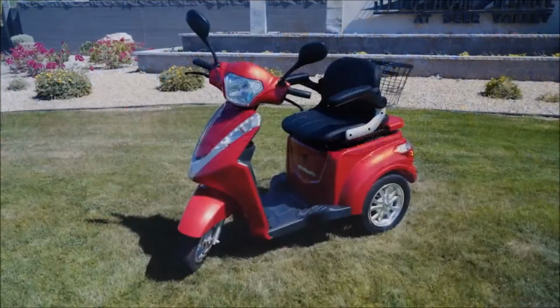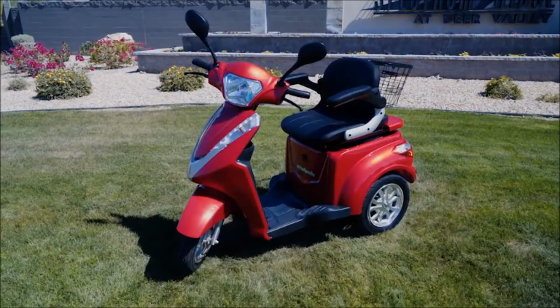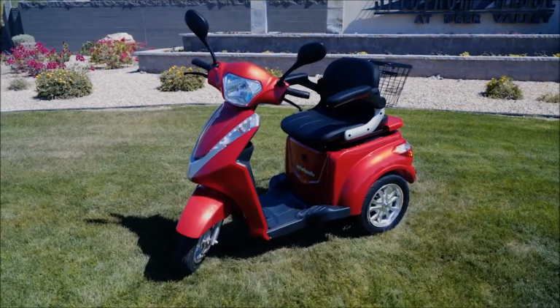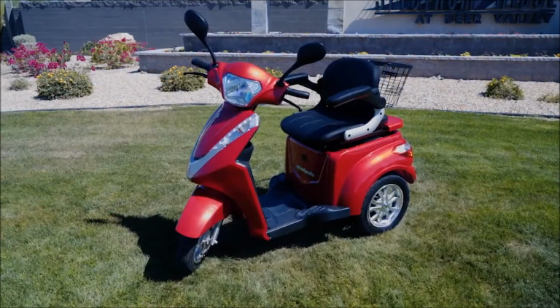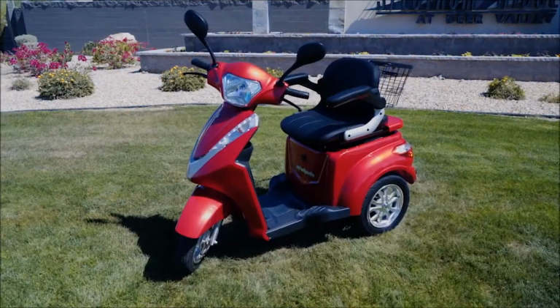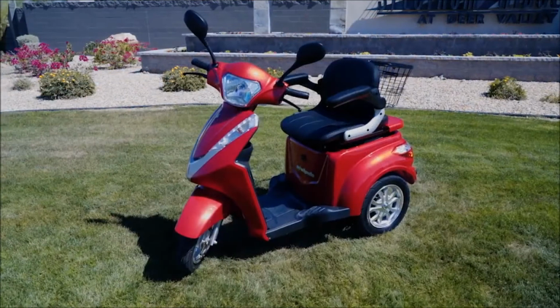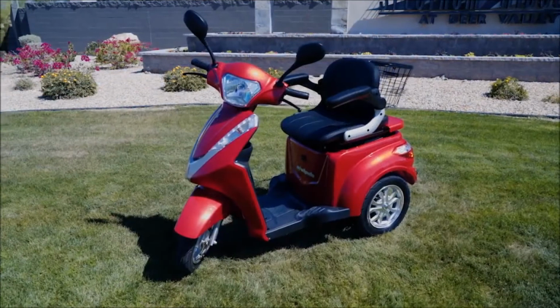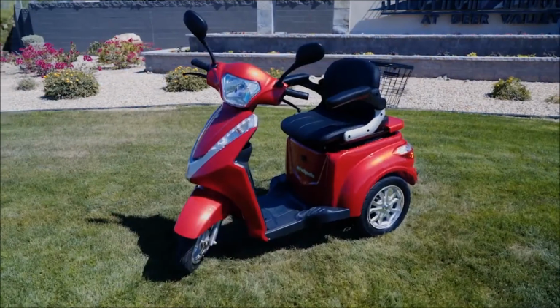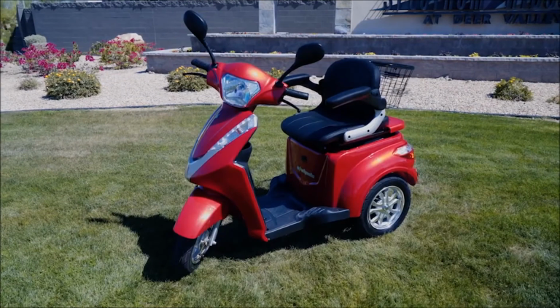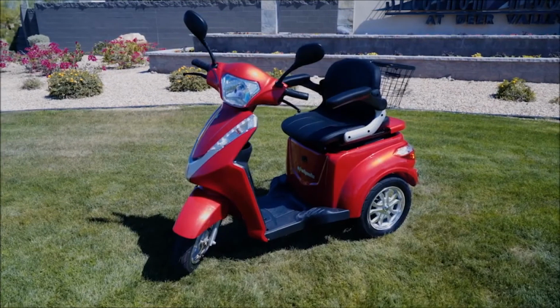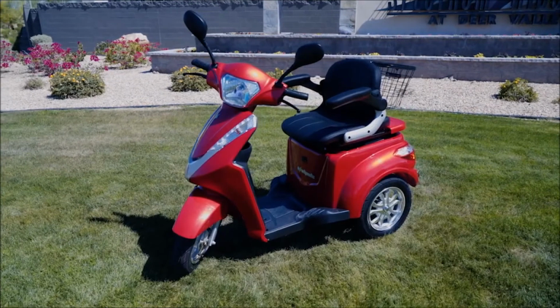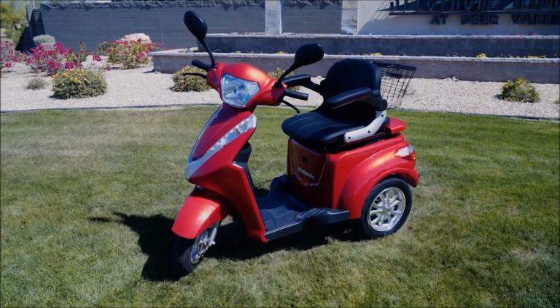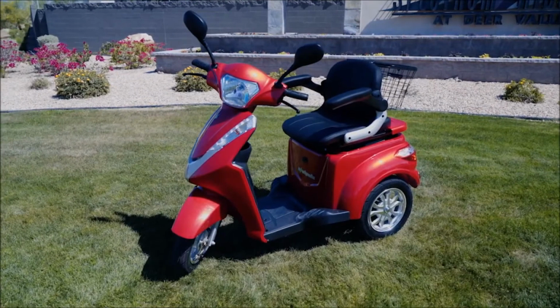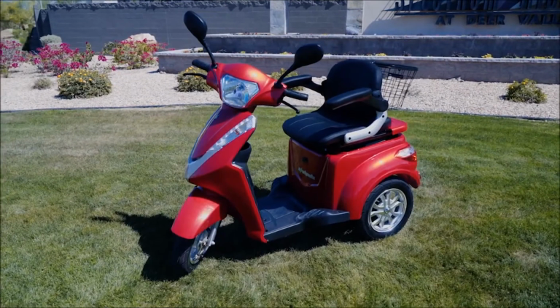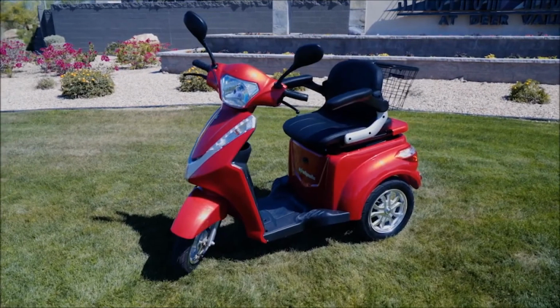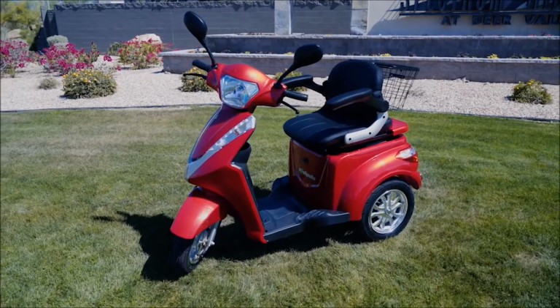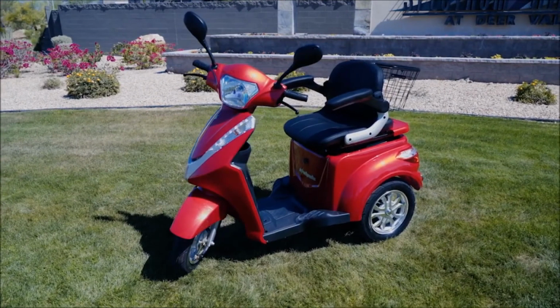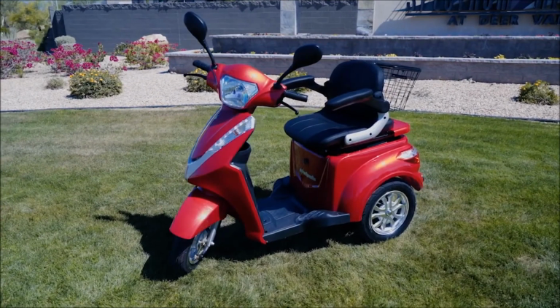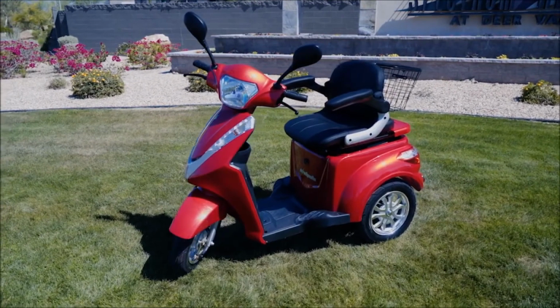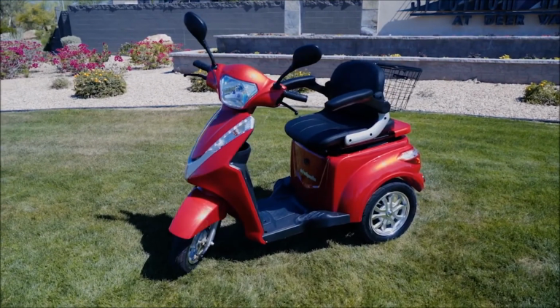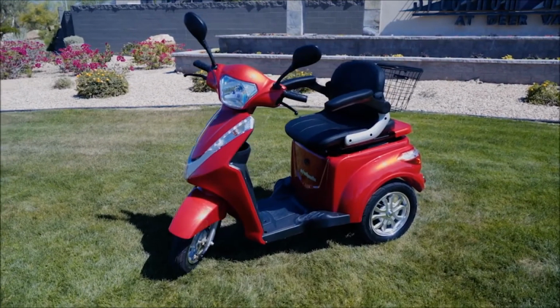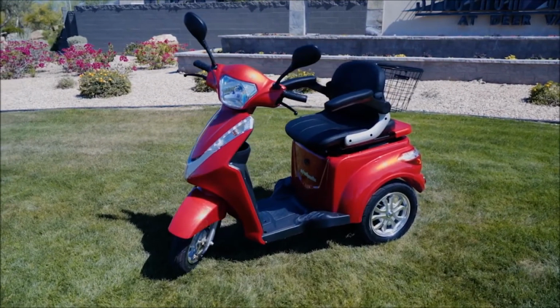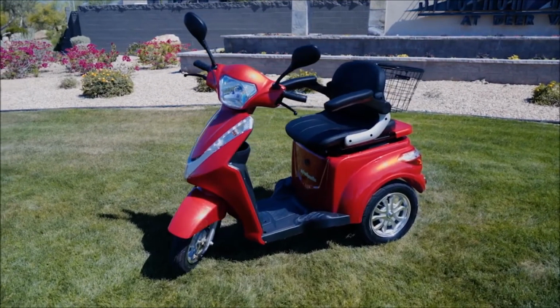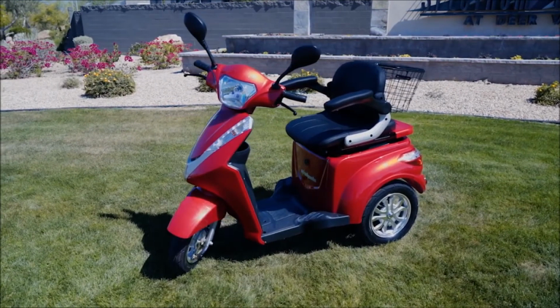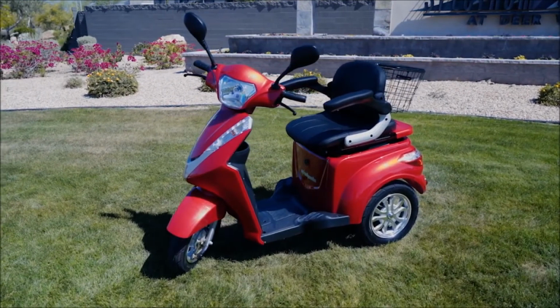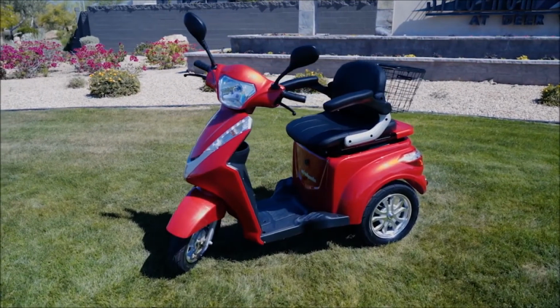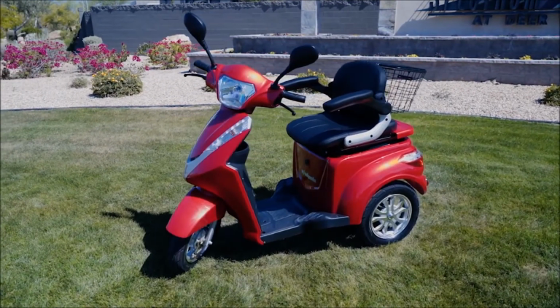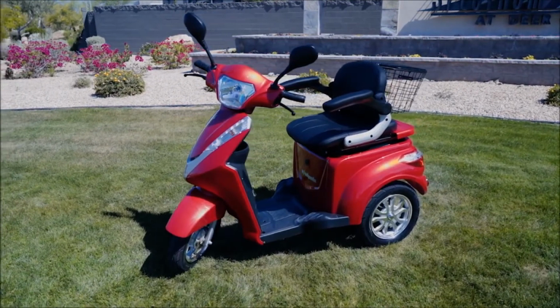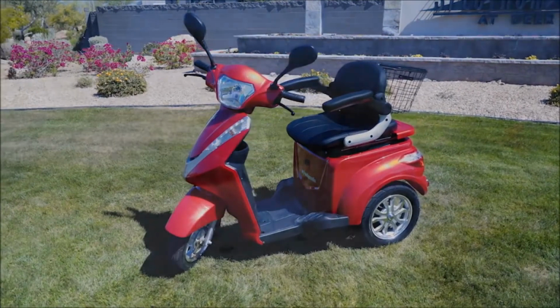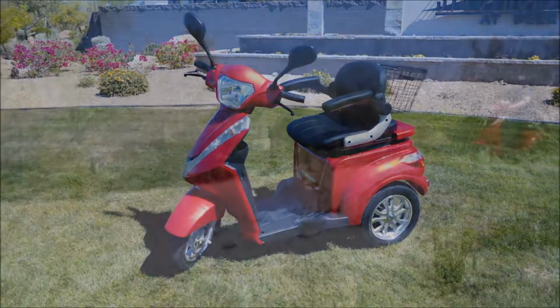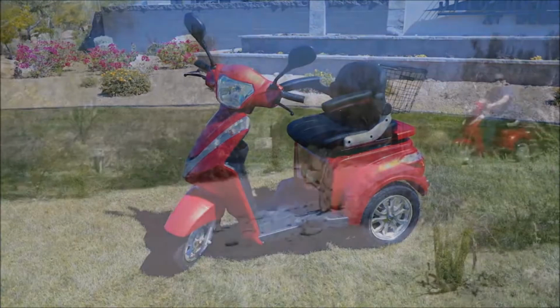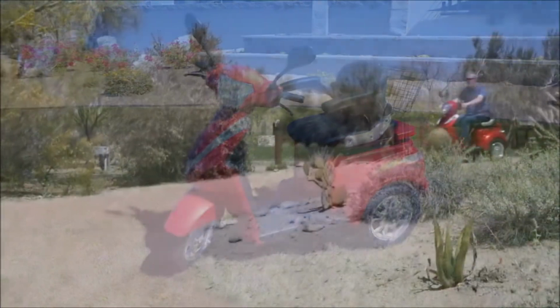It also features a designer two-tone red and silver, which means this scooter is going to turn some heads.